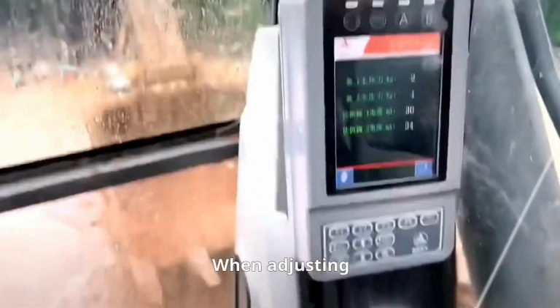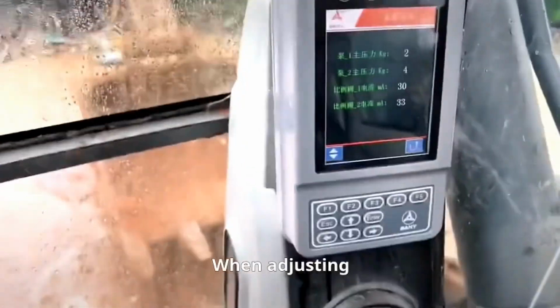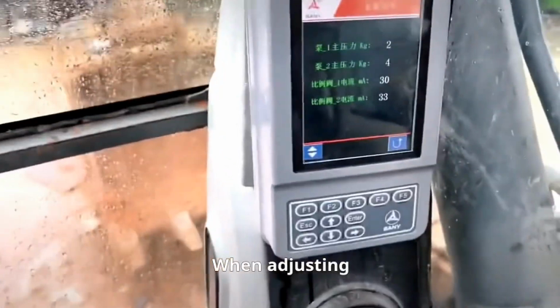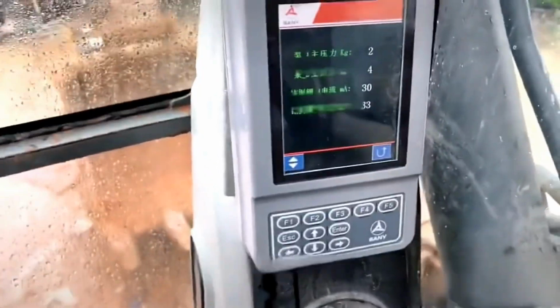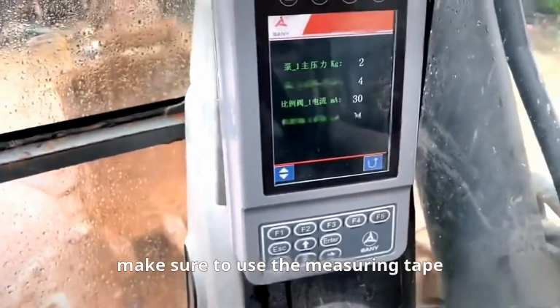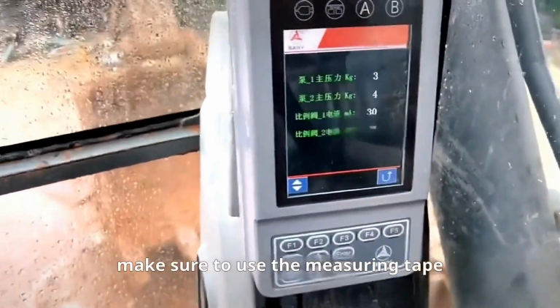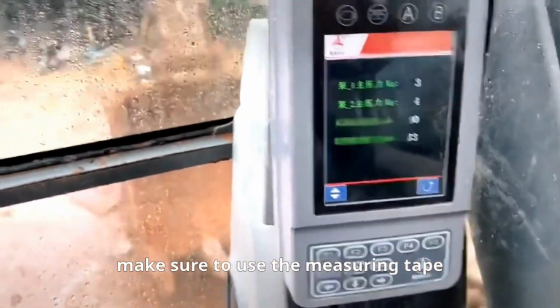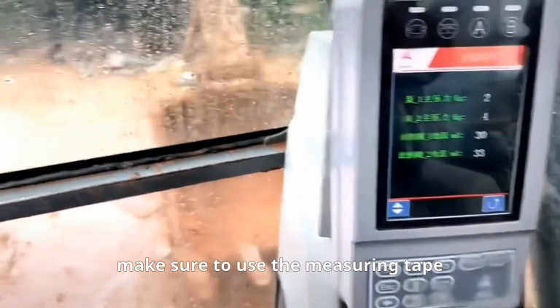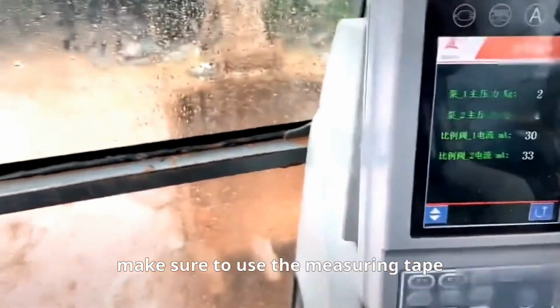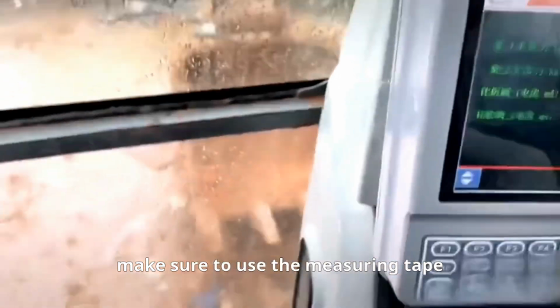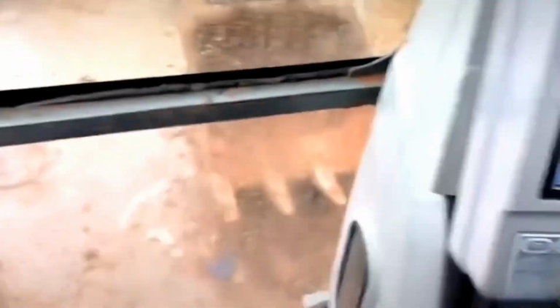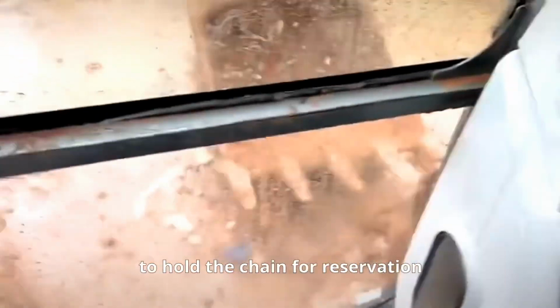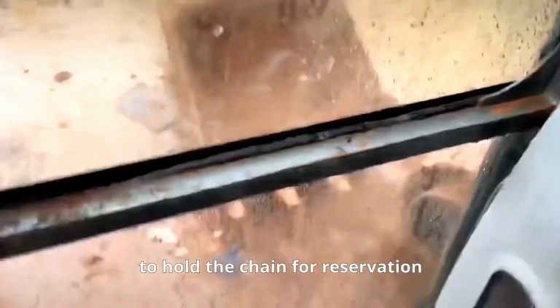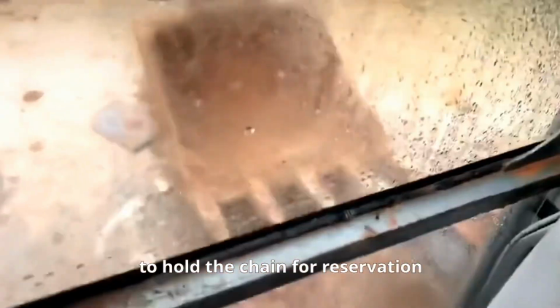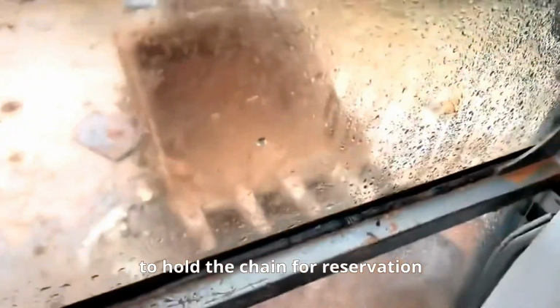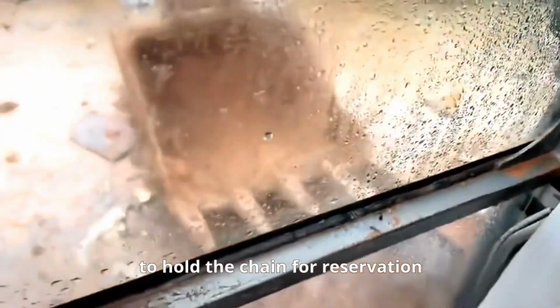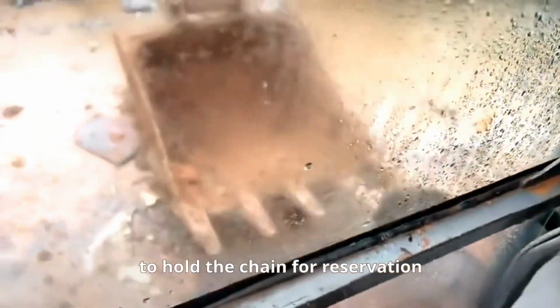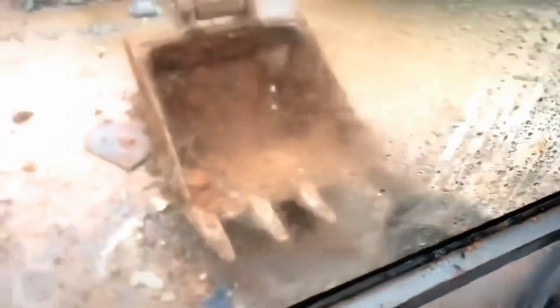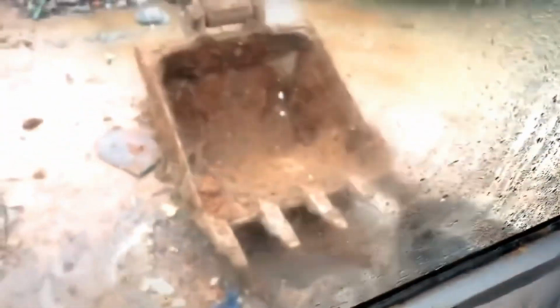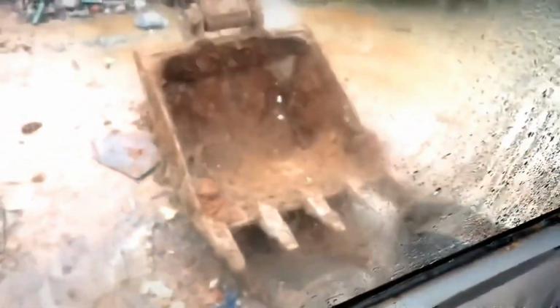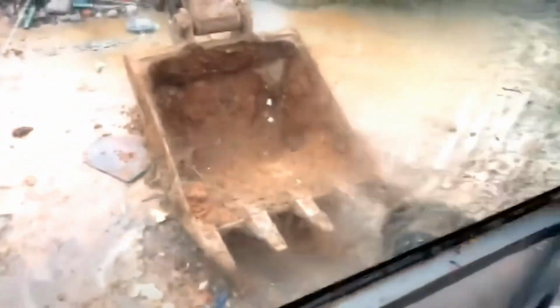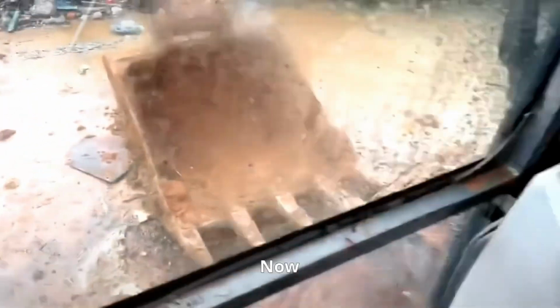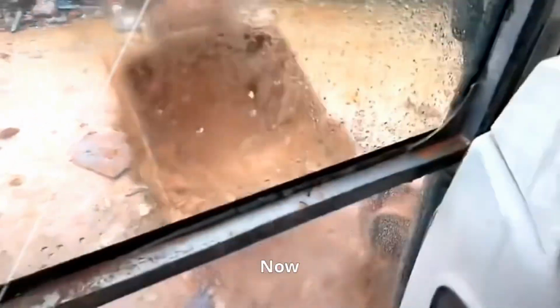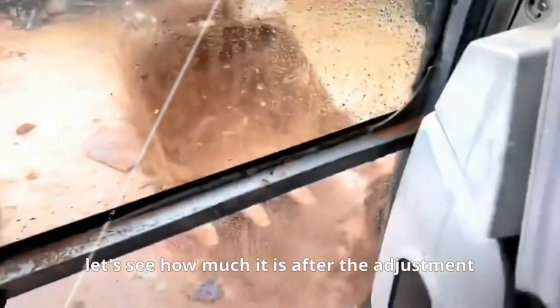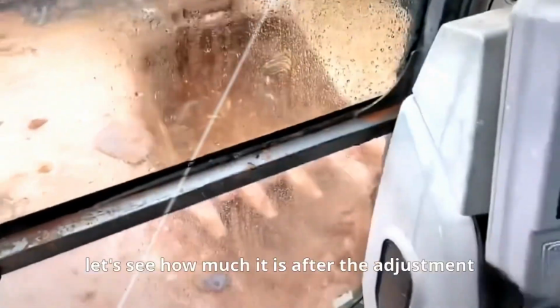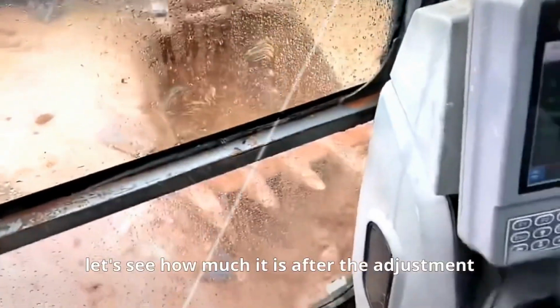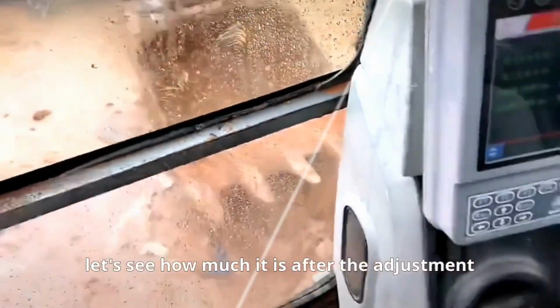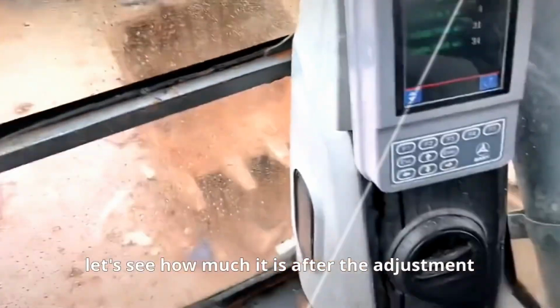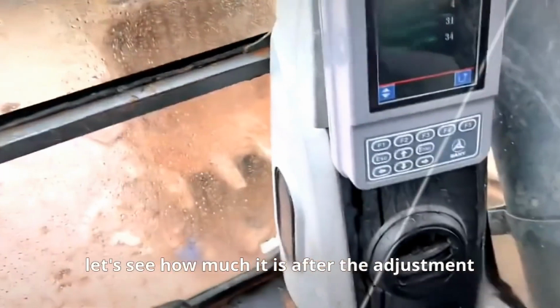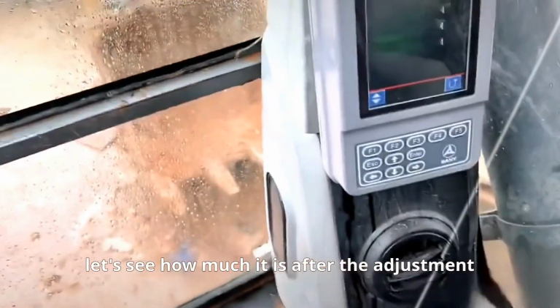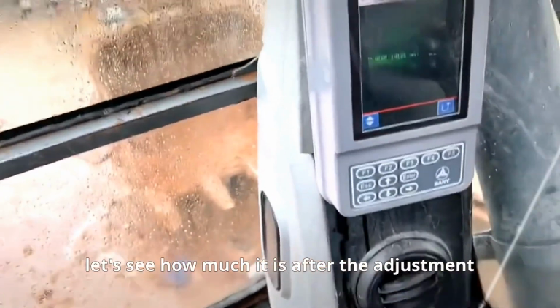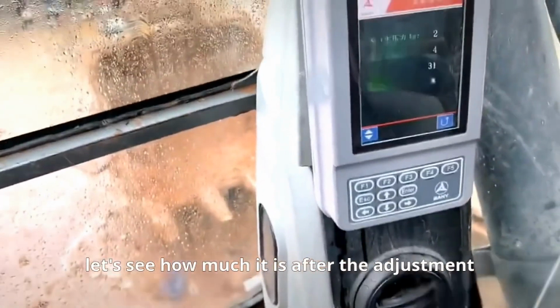When adjusting, make sure to use the measuring tape to hold the chain for reservation. Now let's see how much it is after the adjustment.